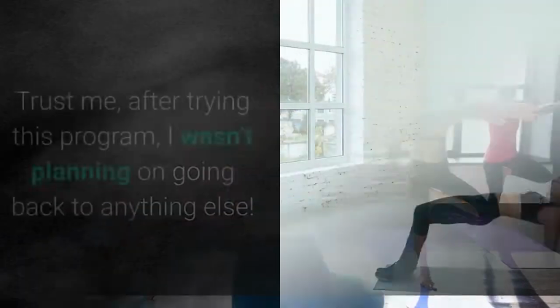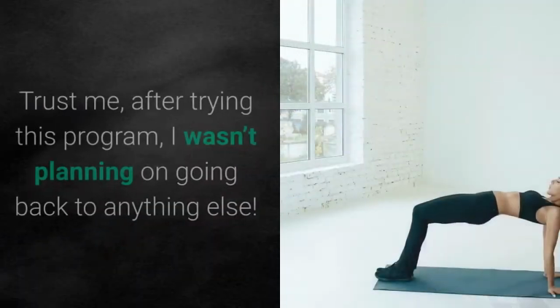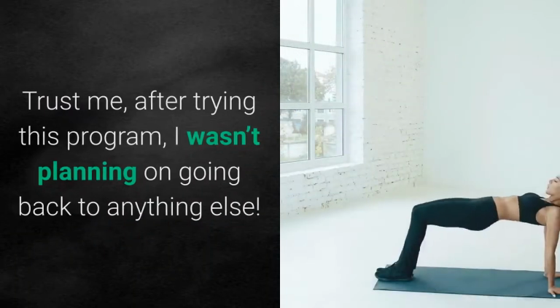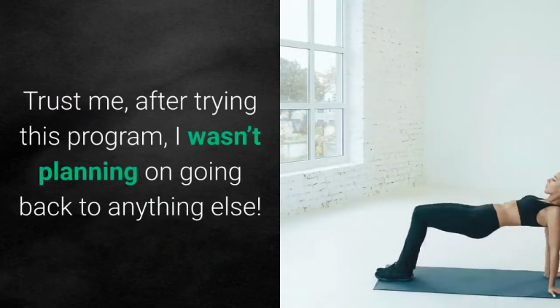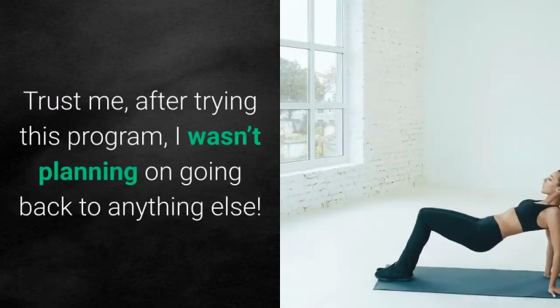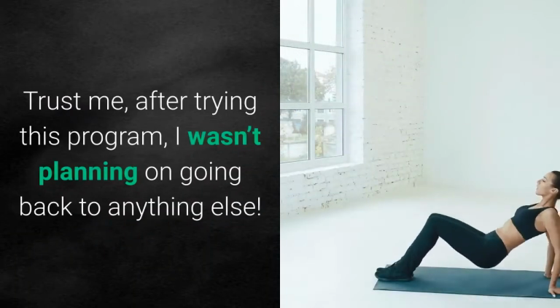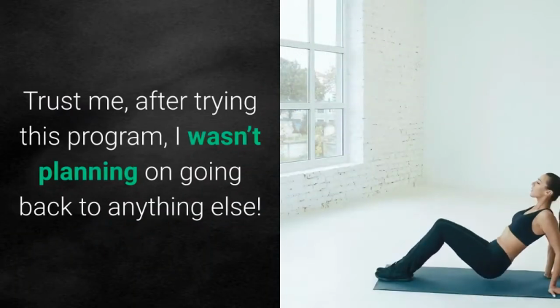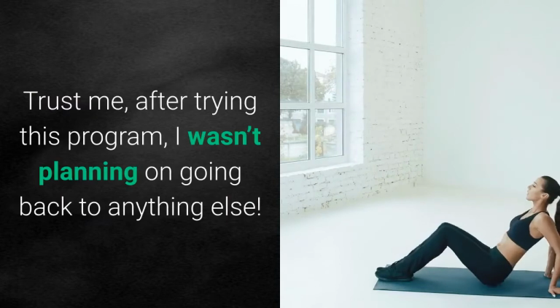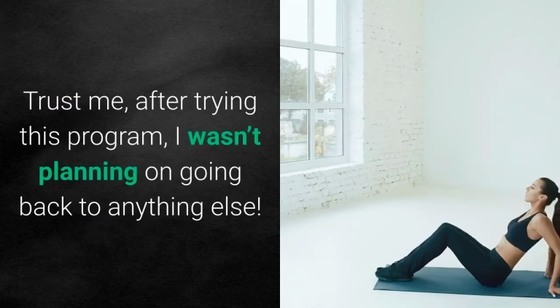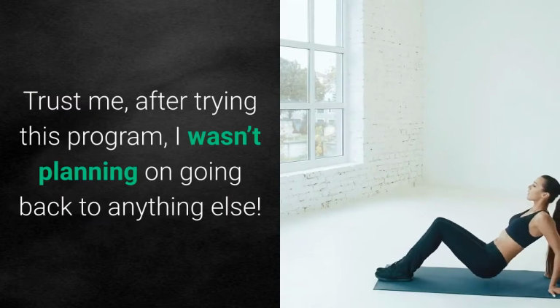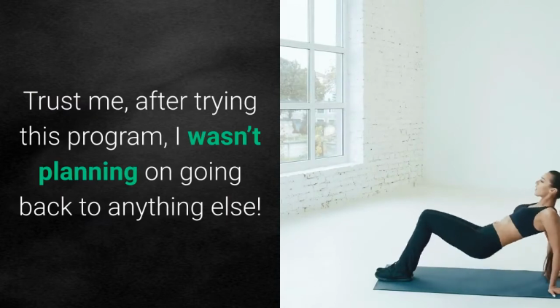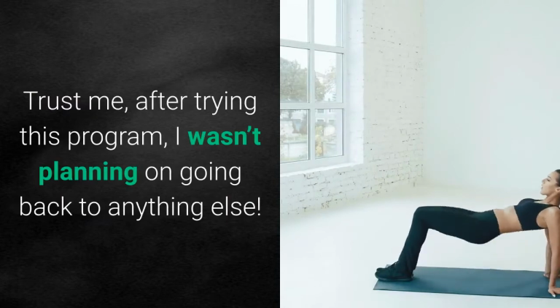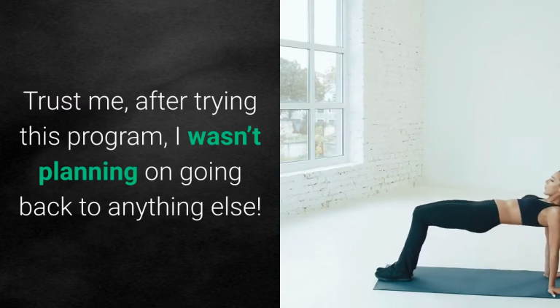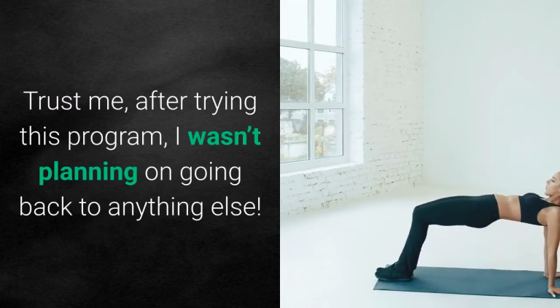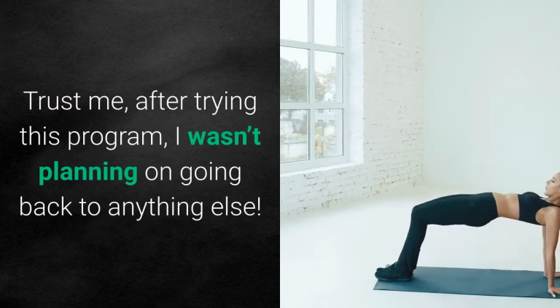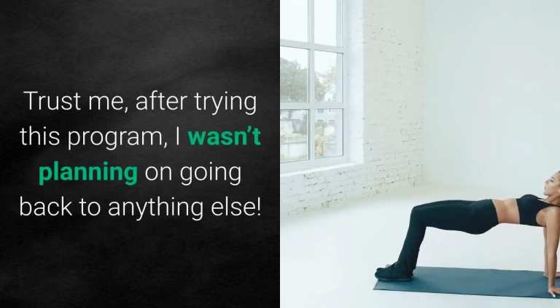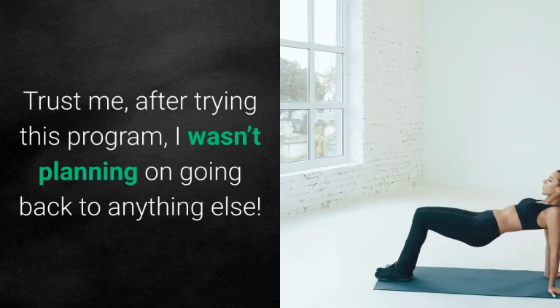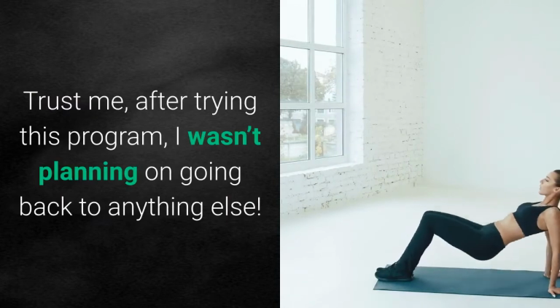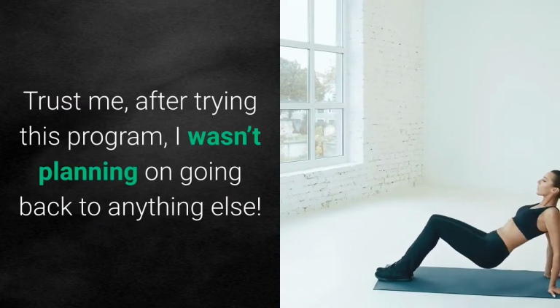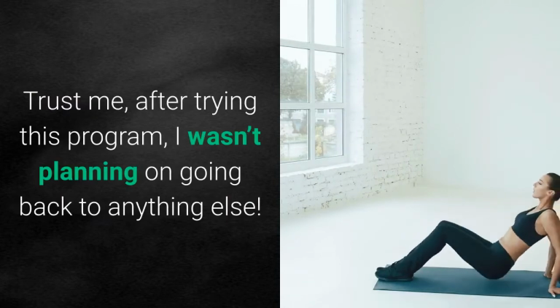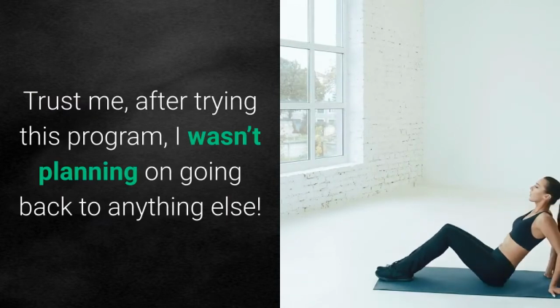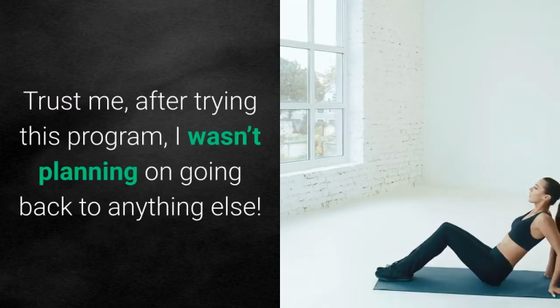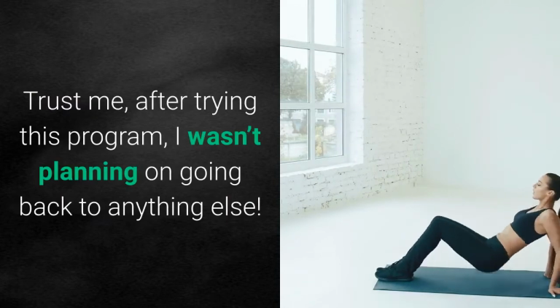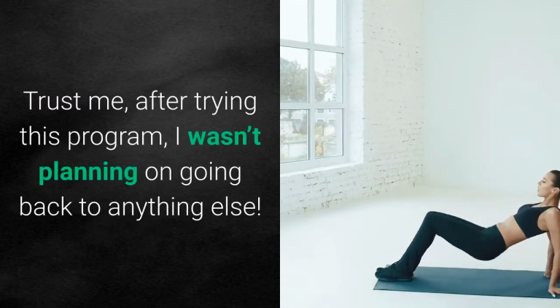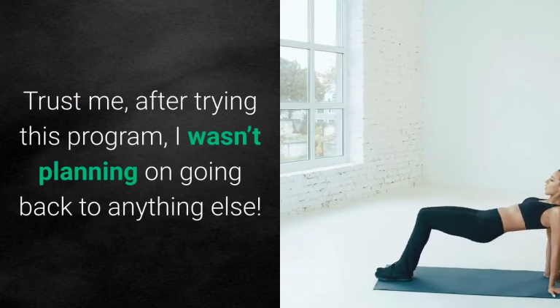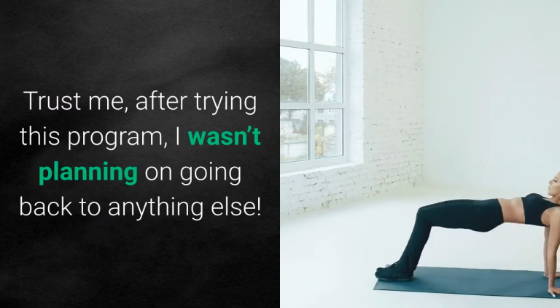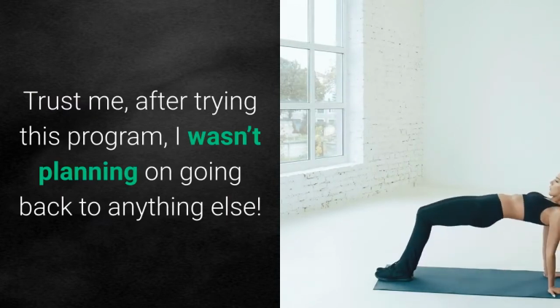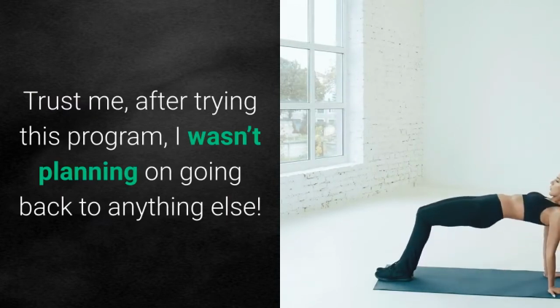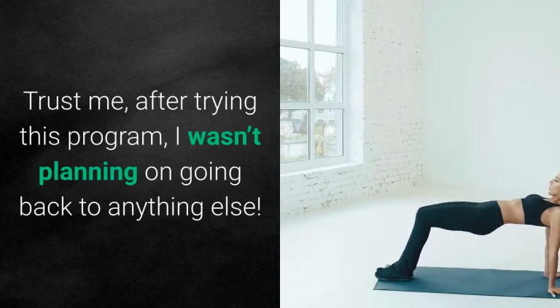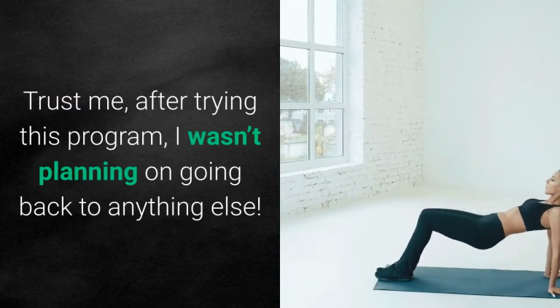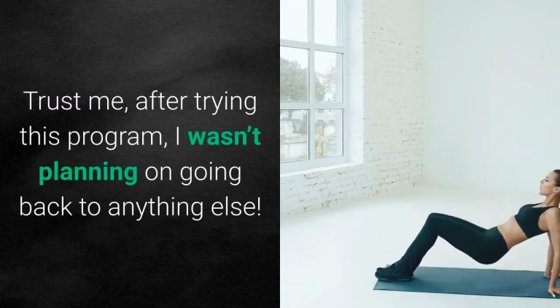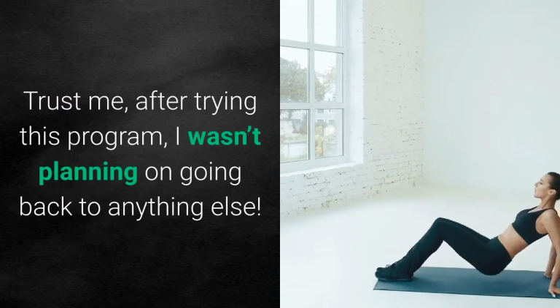Trust me, after trying this program, I wasn't planning on going back to anything else.